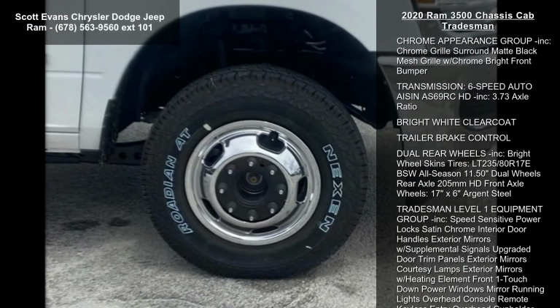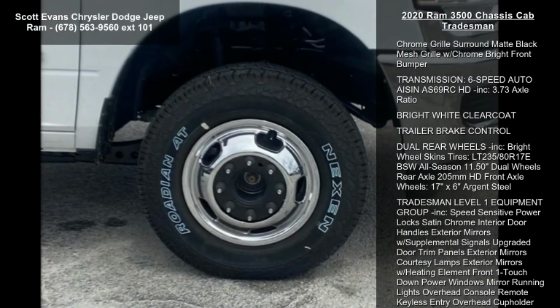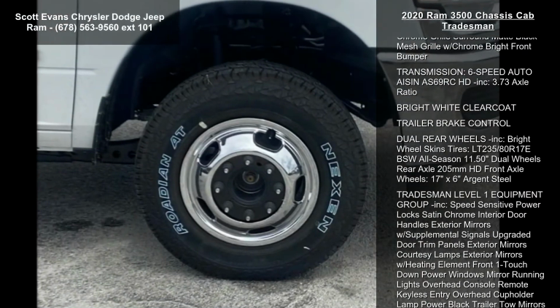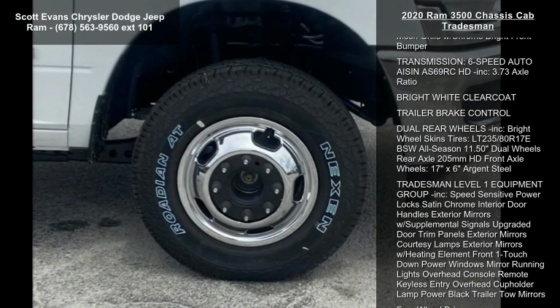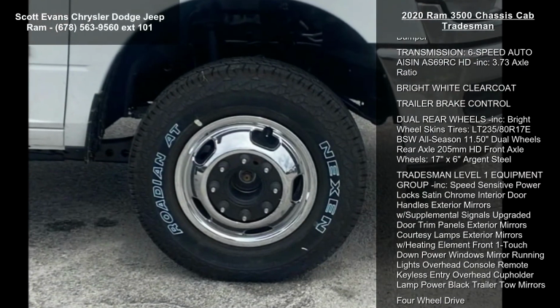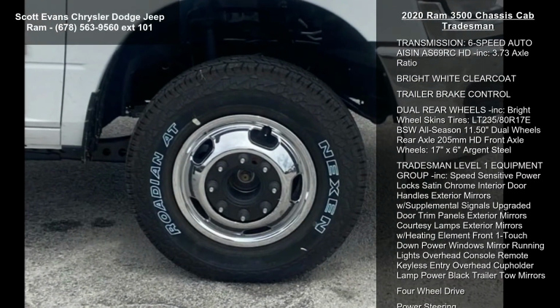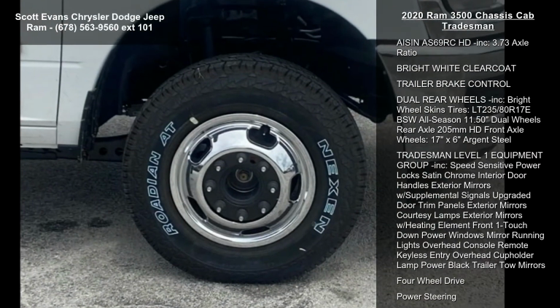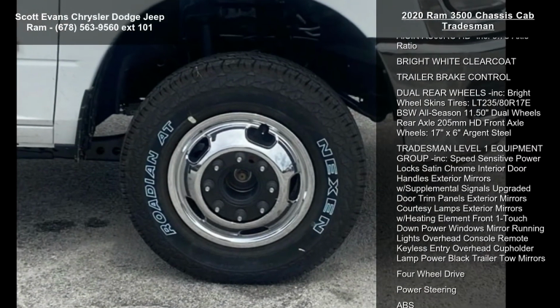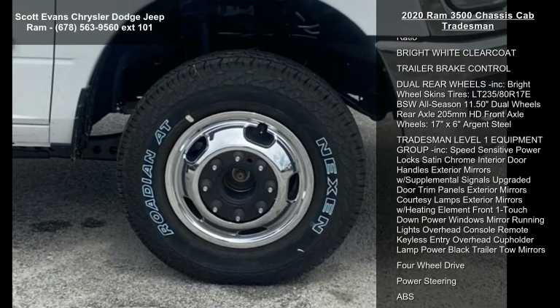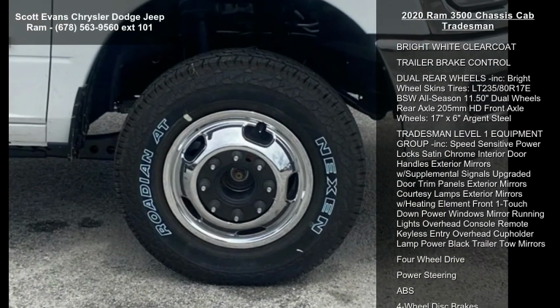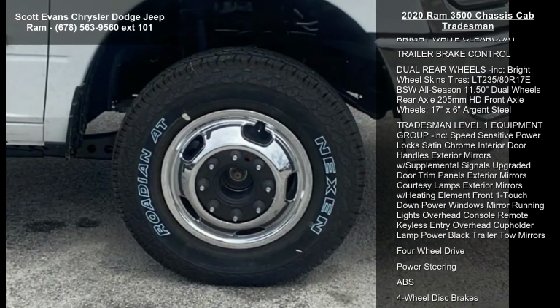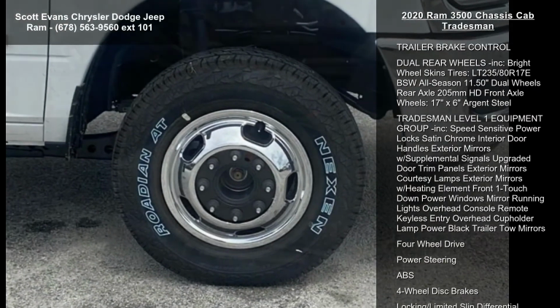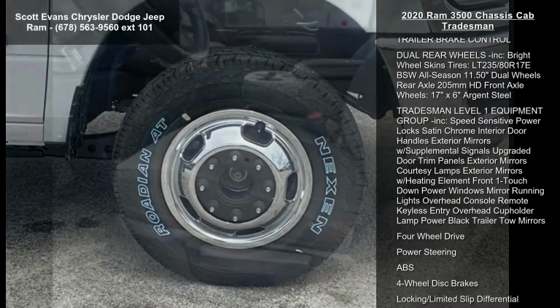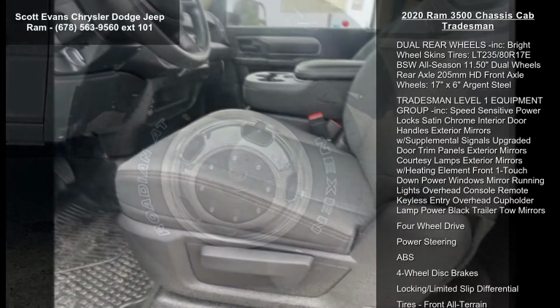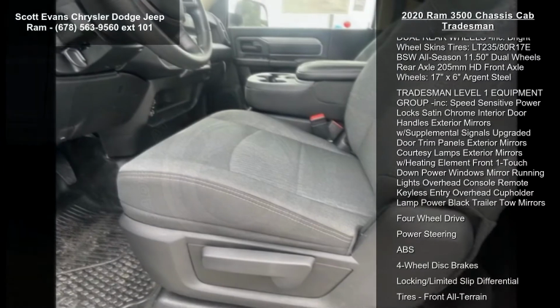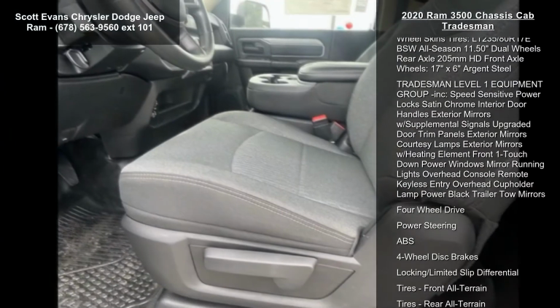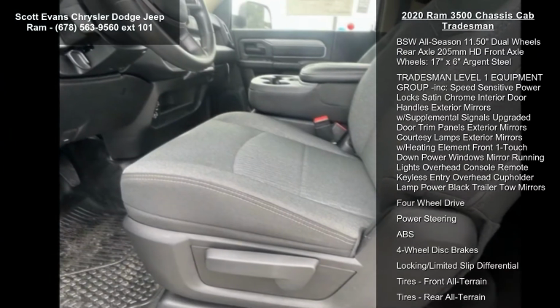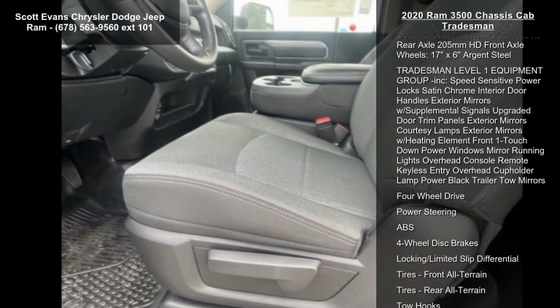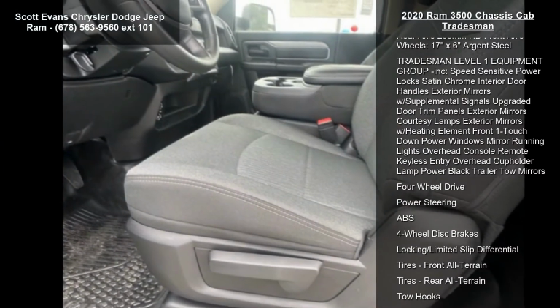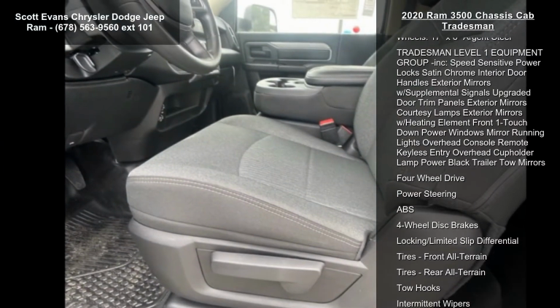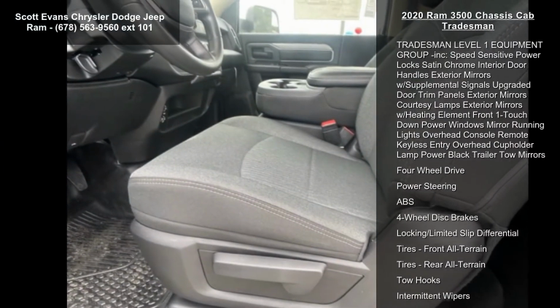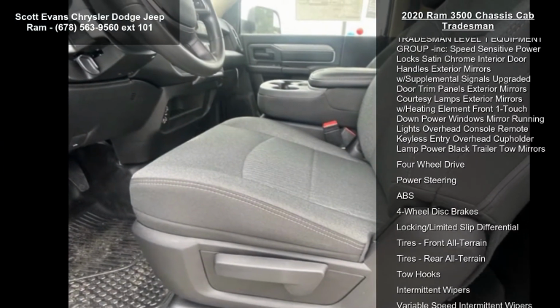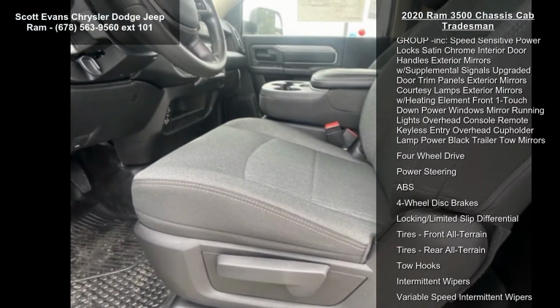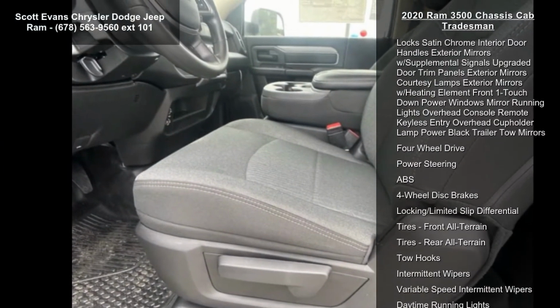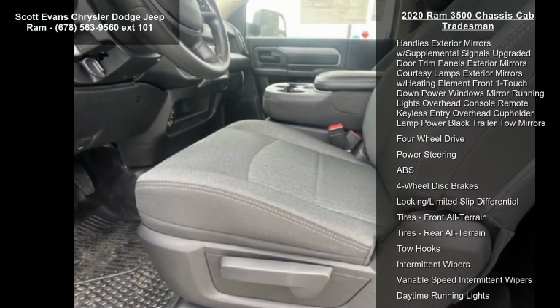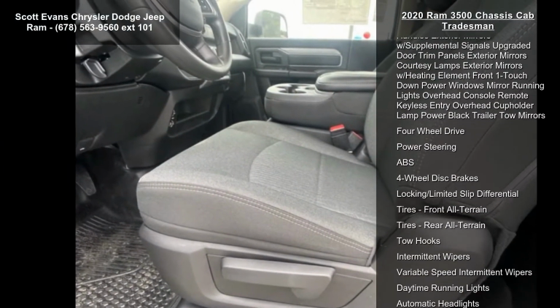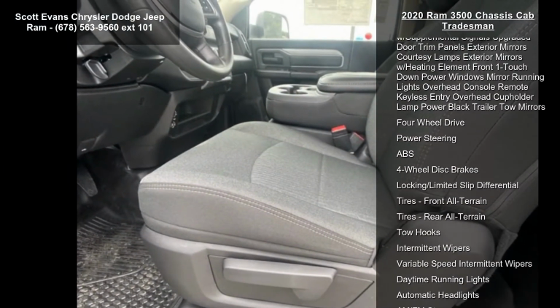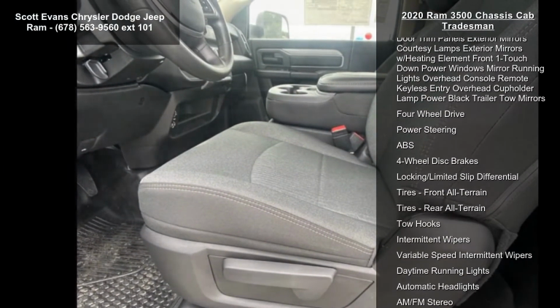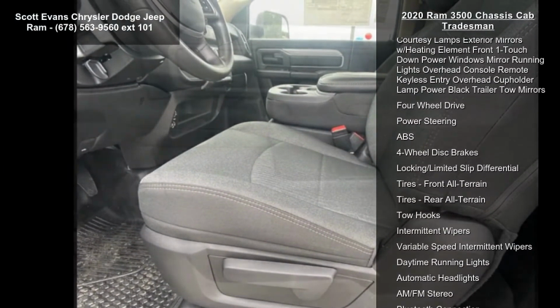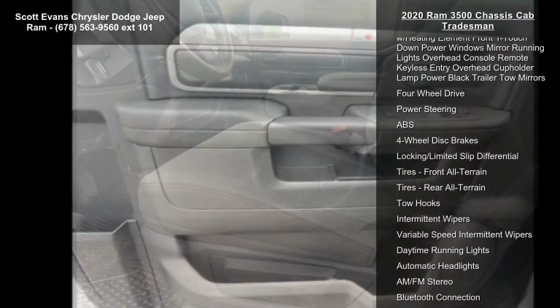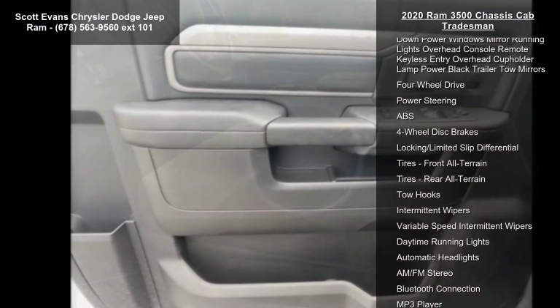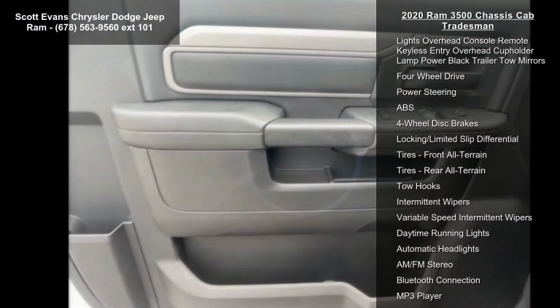Center Stack Storage Drawer, Engine Block Heater, and Engine: 6.7L I6 Cummins Turbo Diesel included.